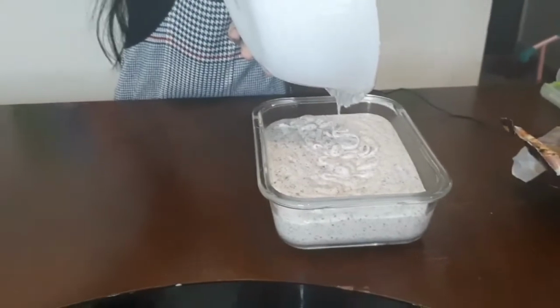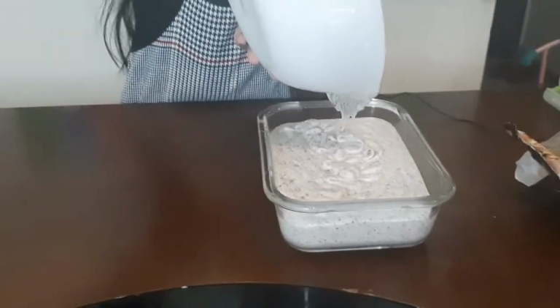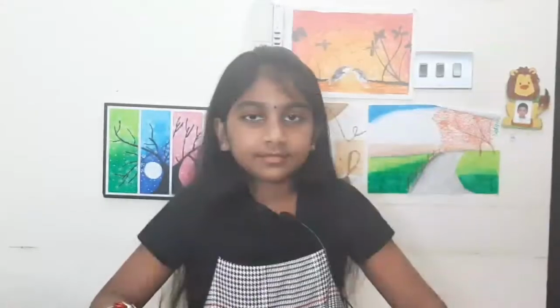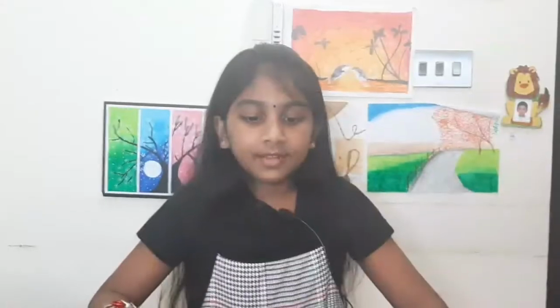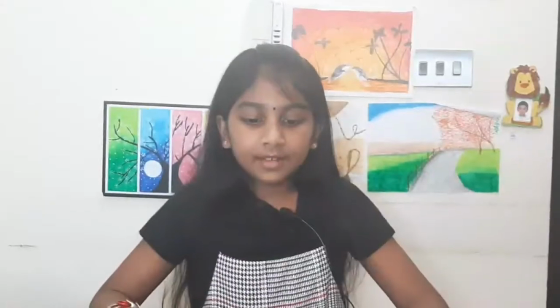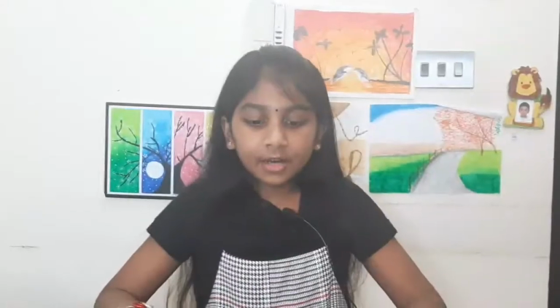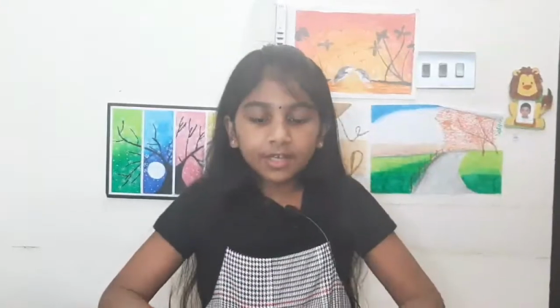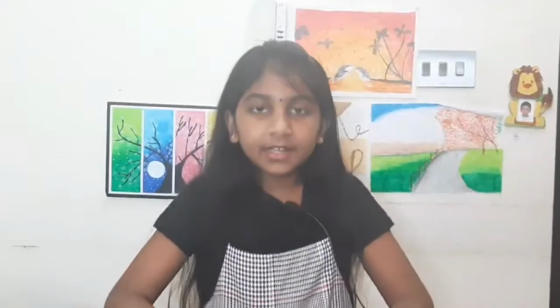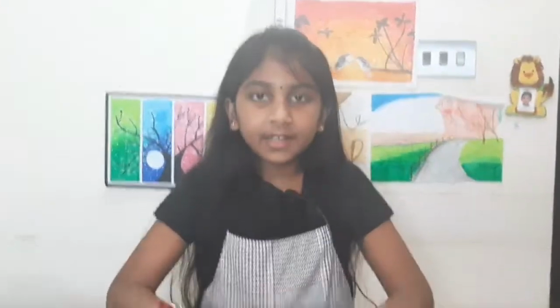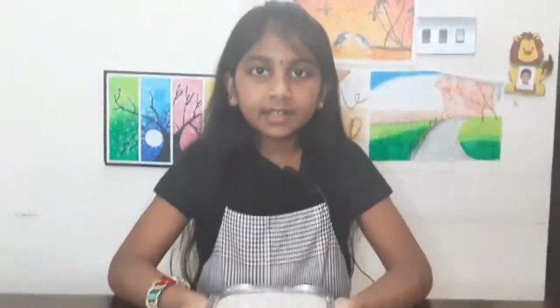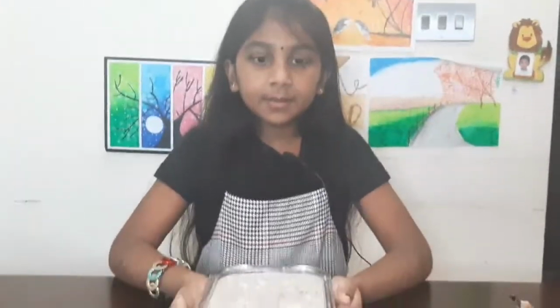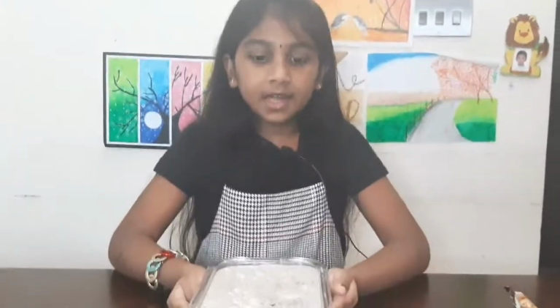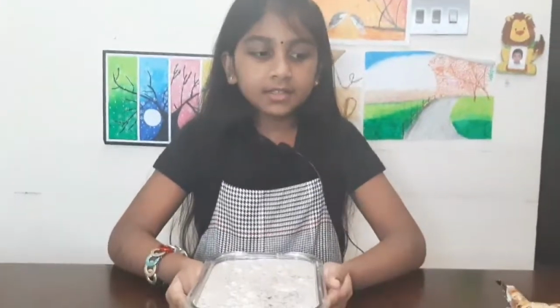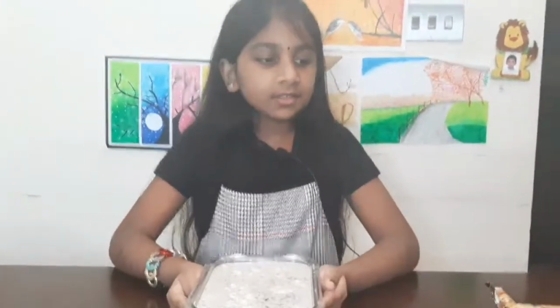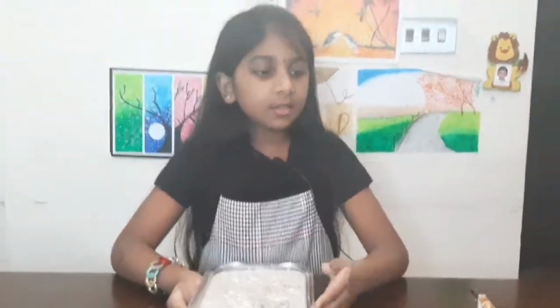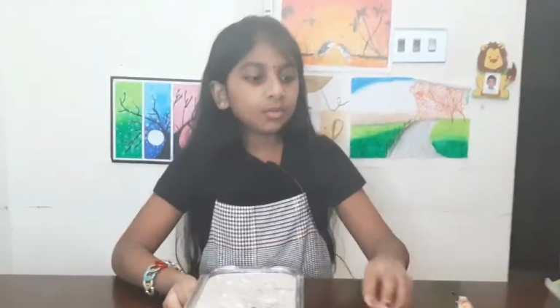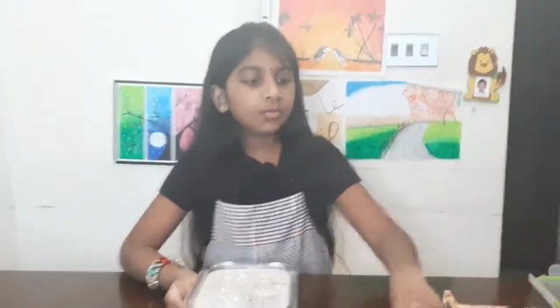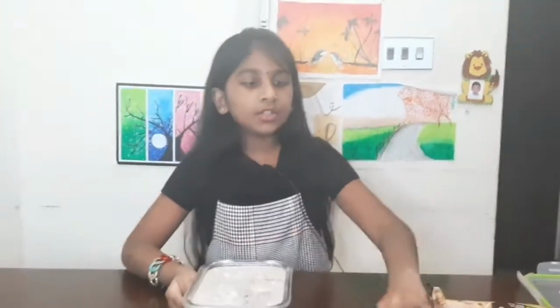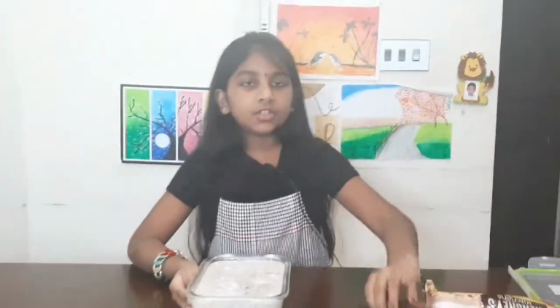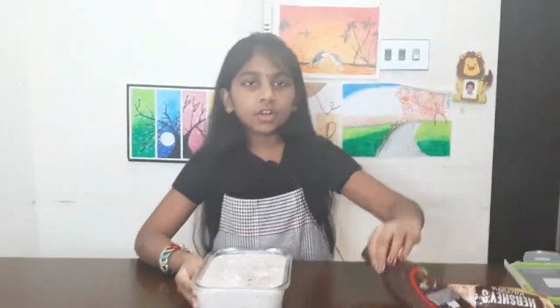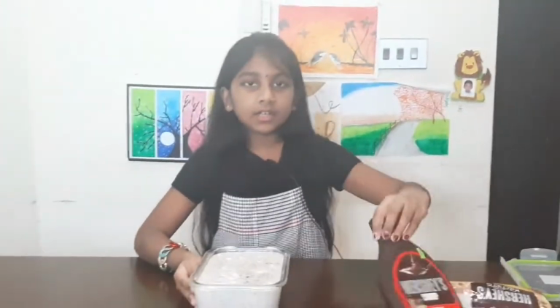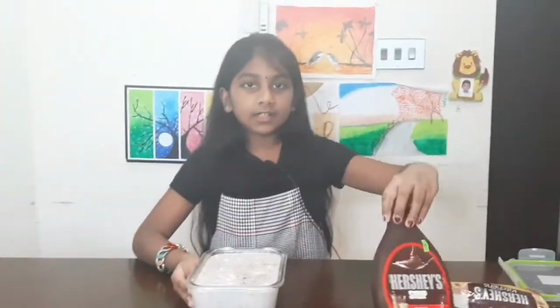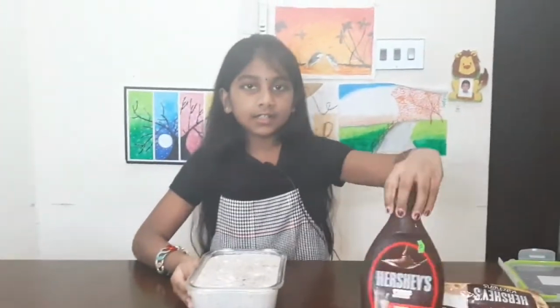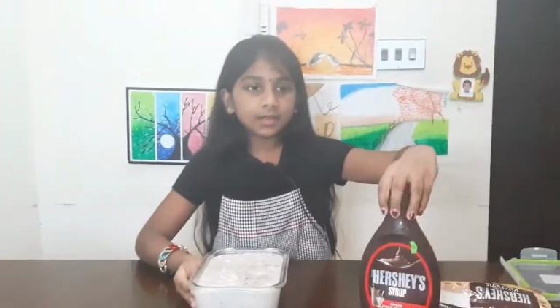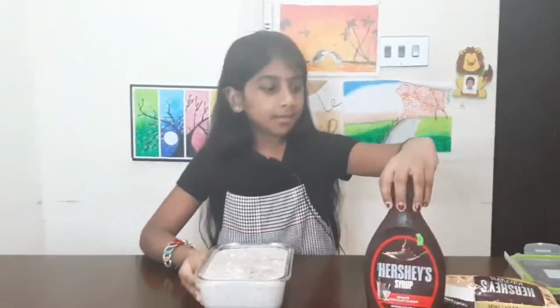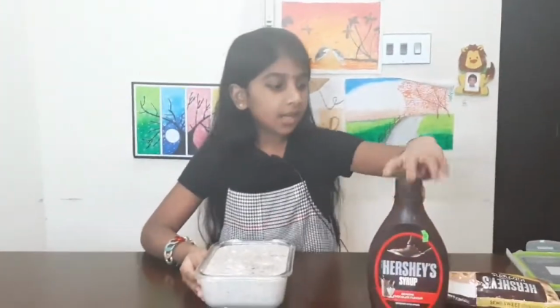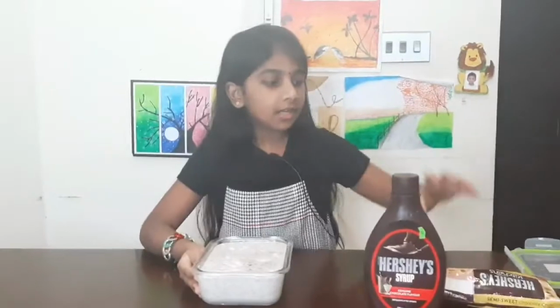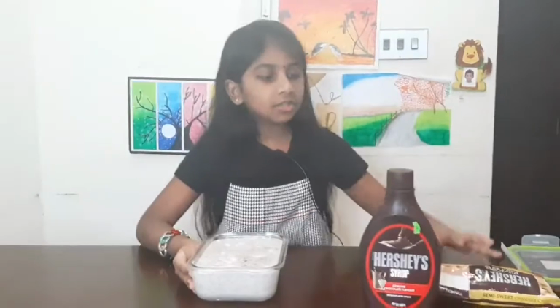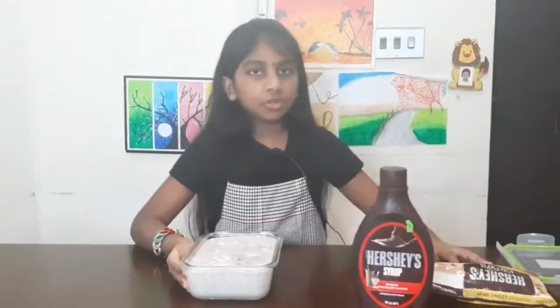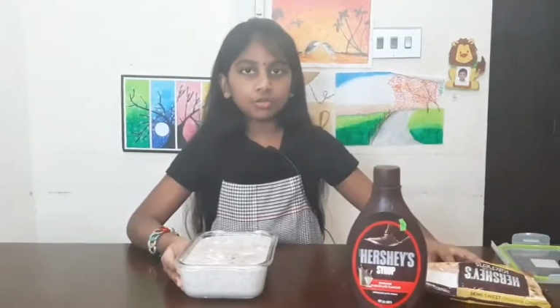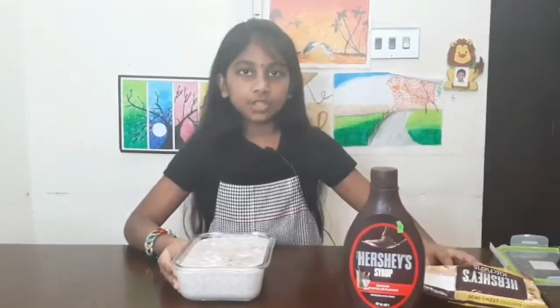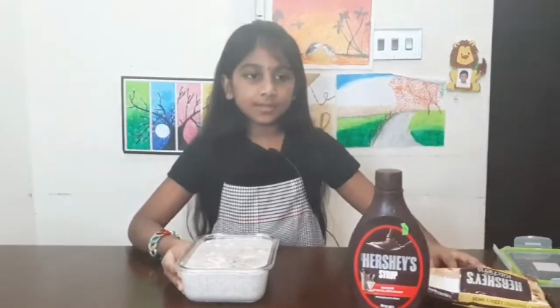Pour the batter into a tray and mix it. Now decorate the batter with chocolate syrup and choco chips.